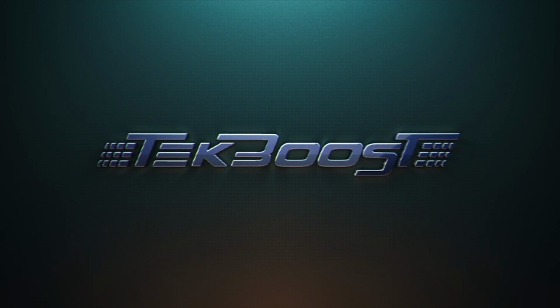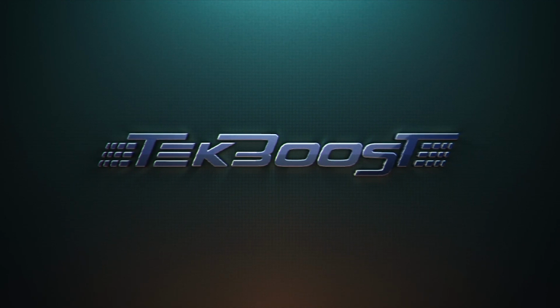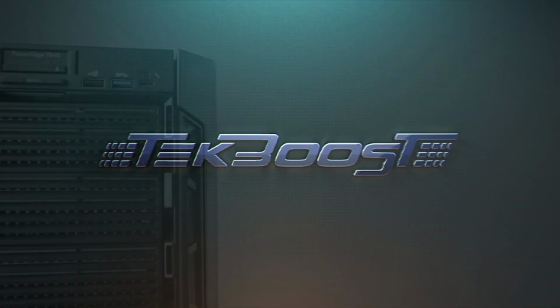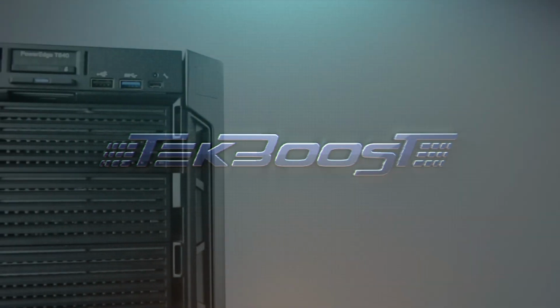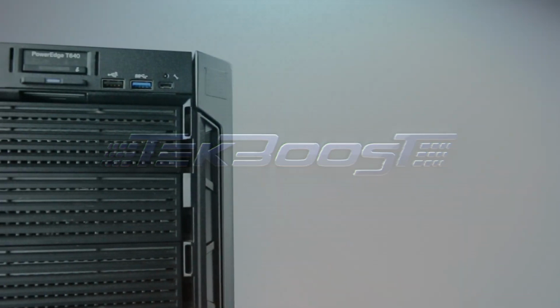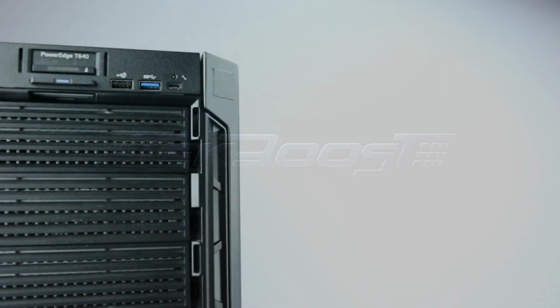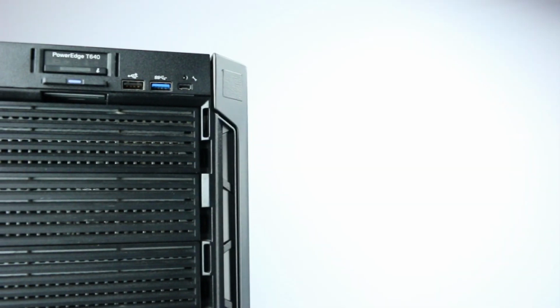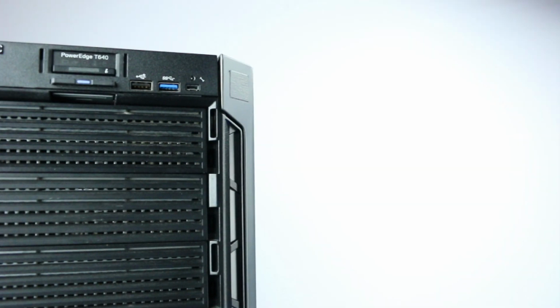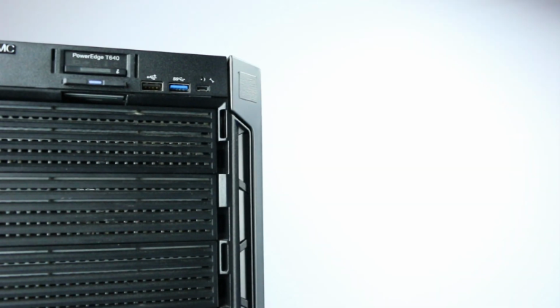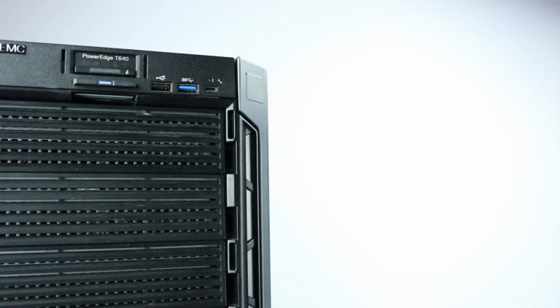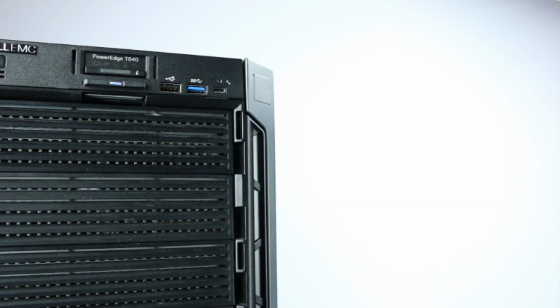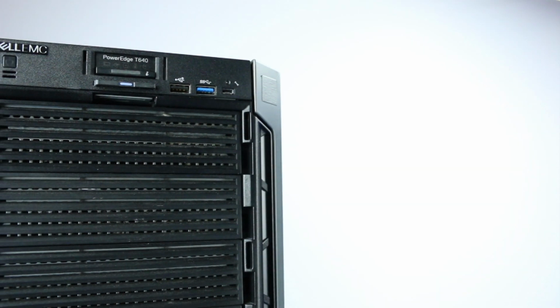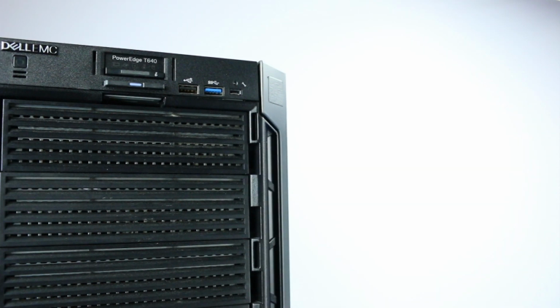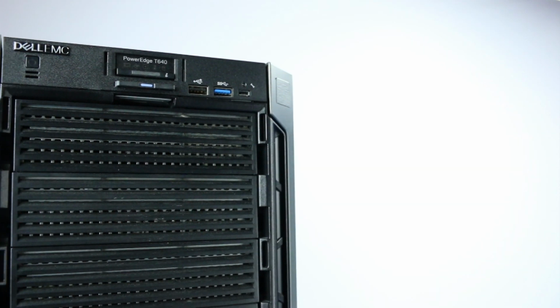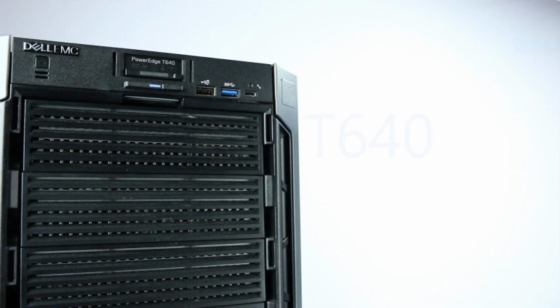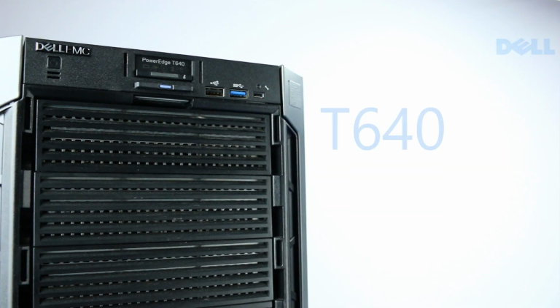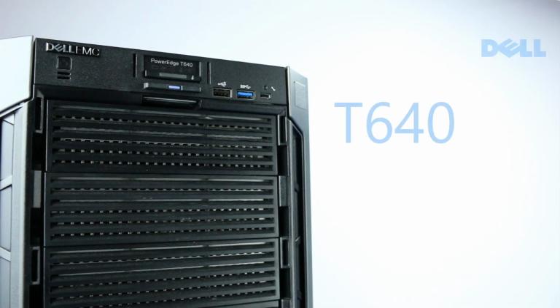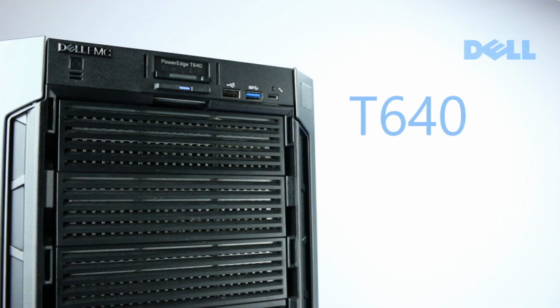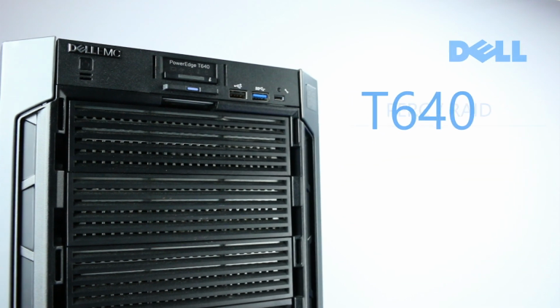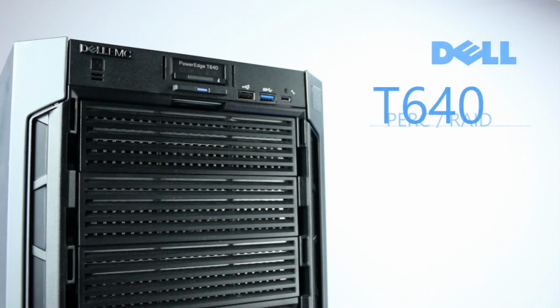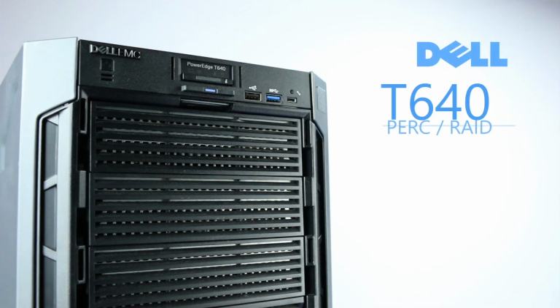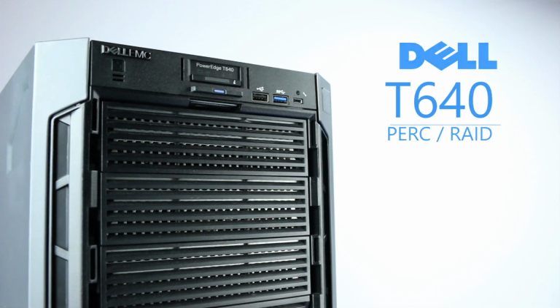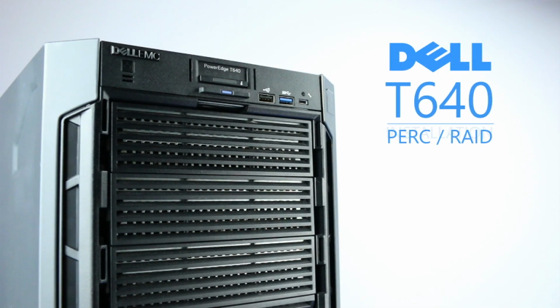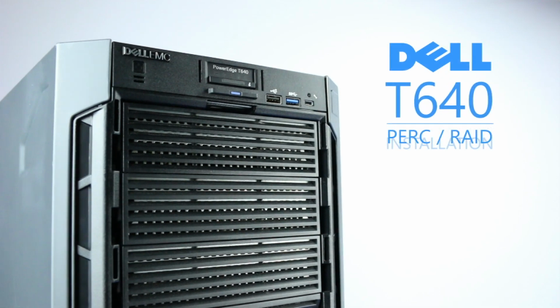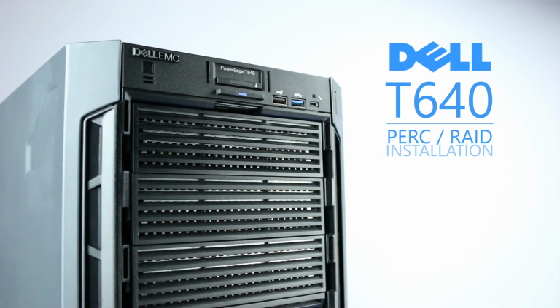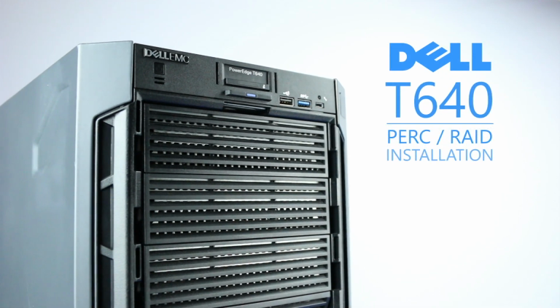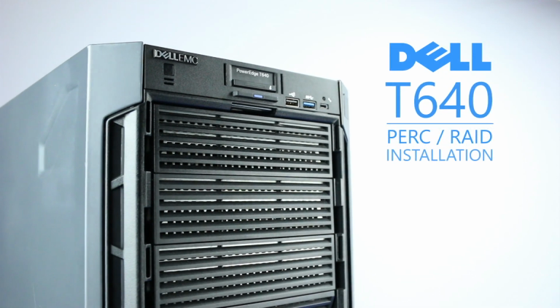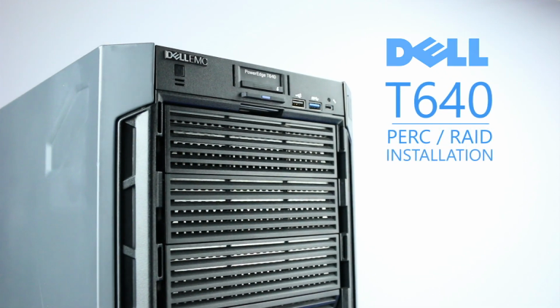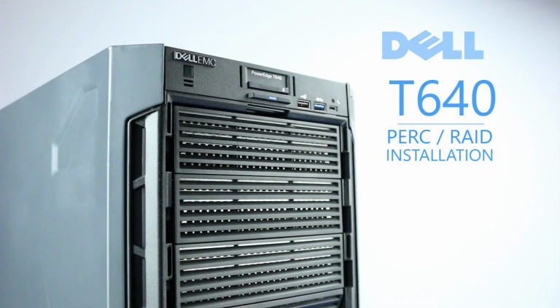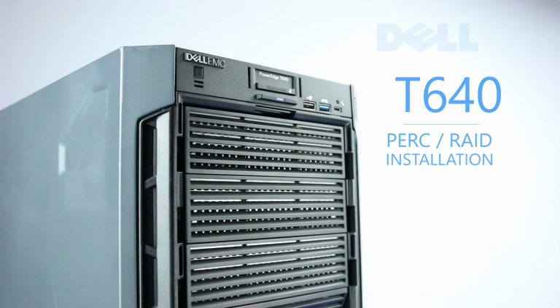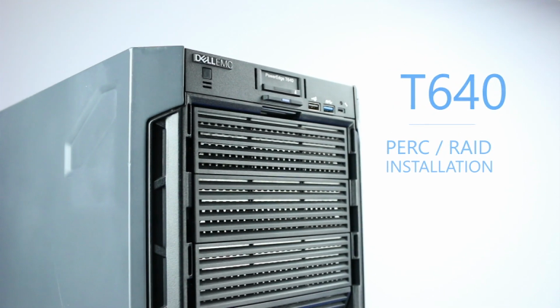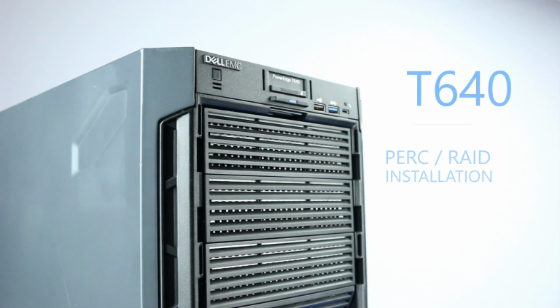Hello and welcome to TechBoost. Today I'm going to show you how to install a RAID controller into a Dell PowerEdge T640 server.